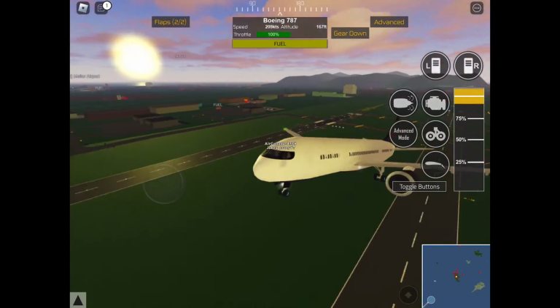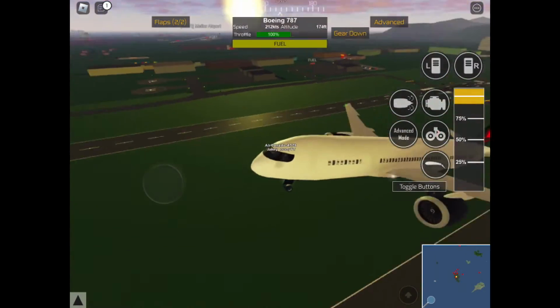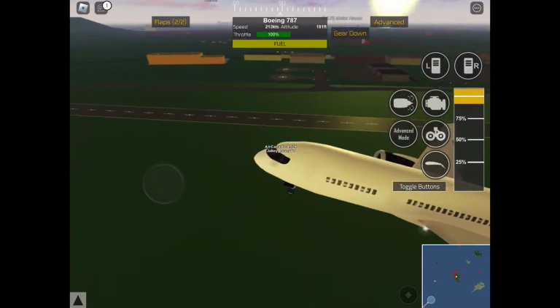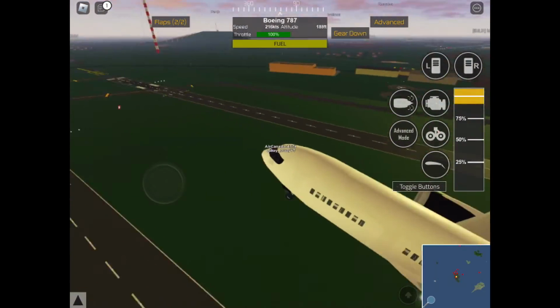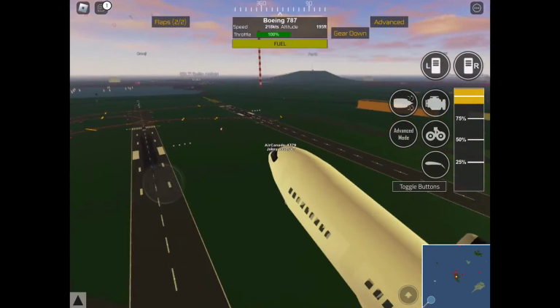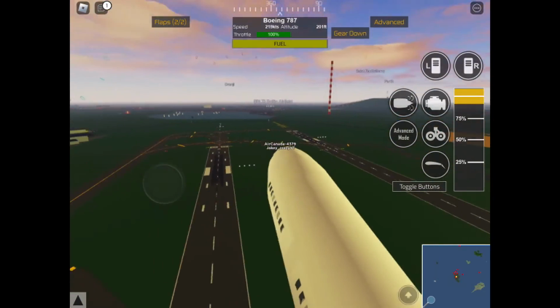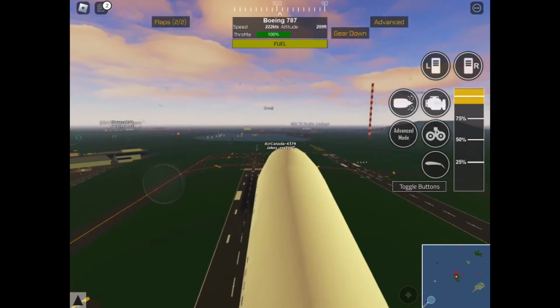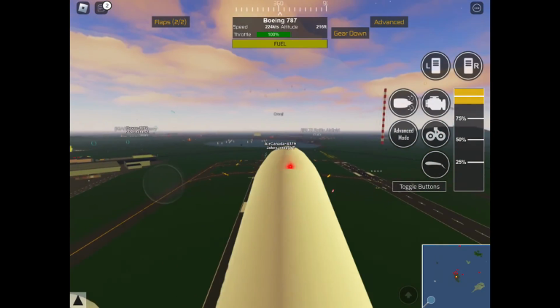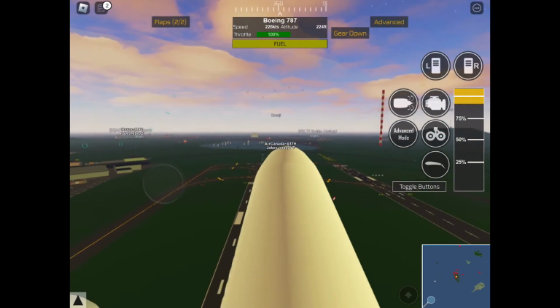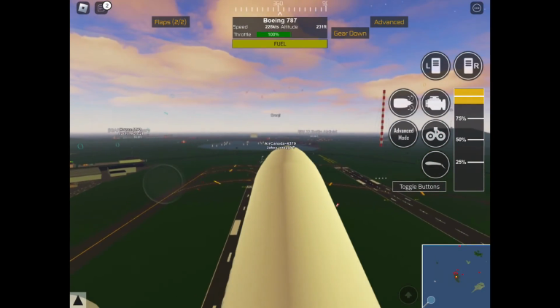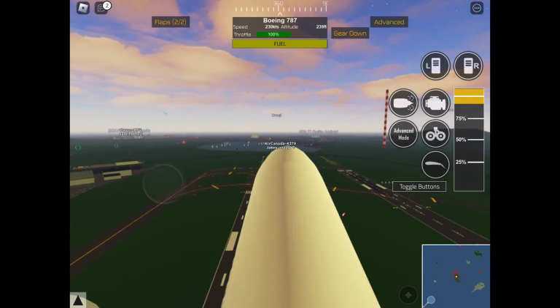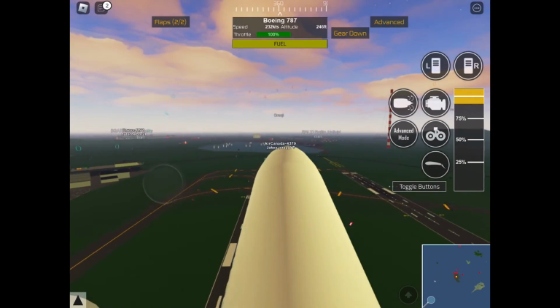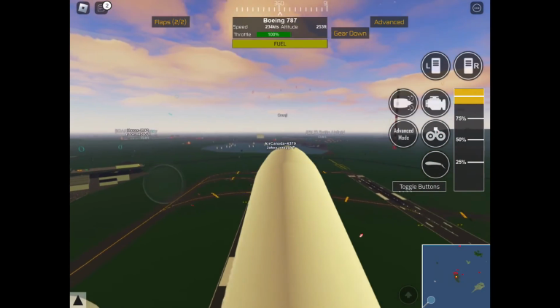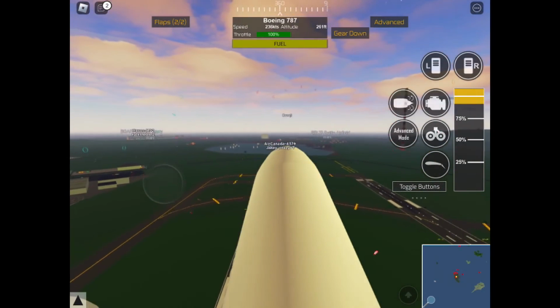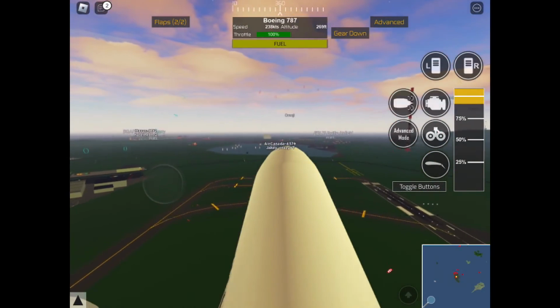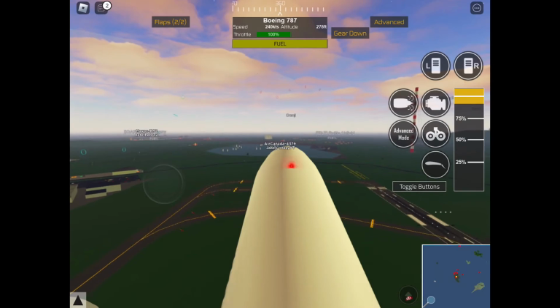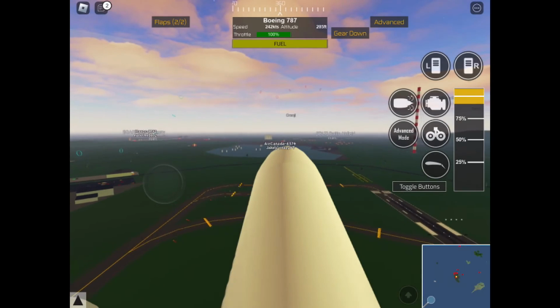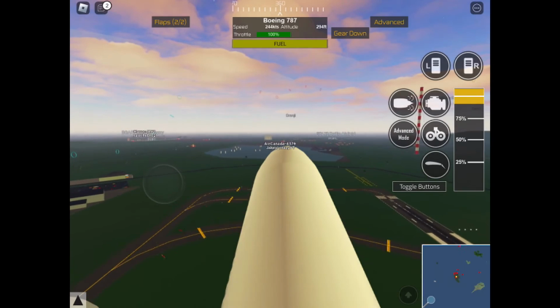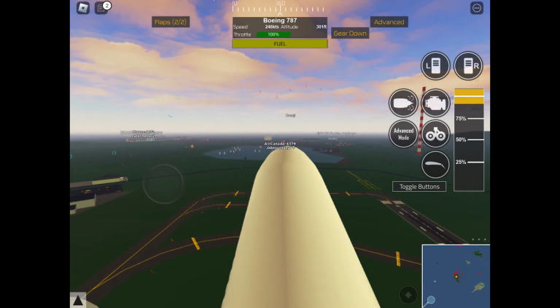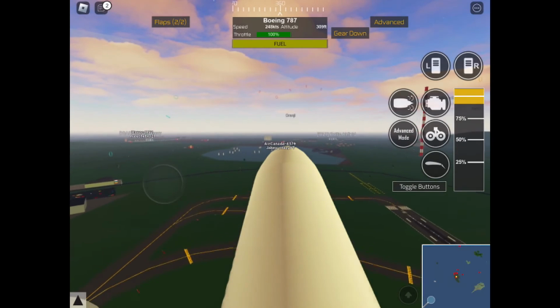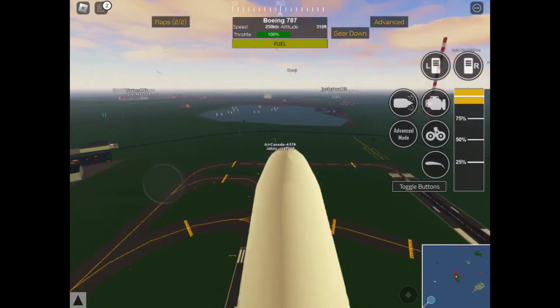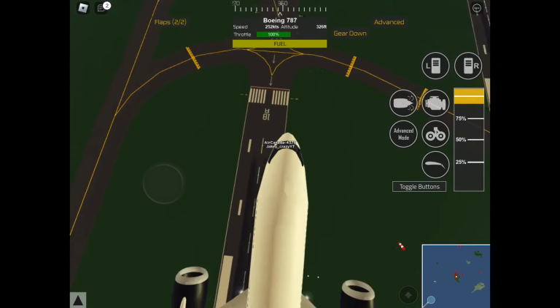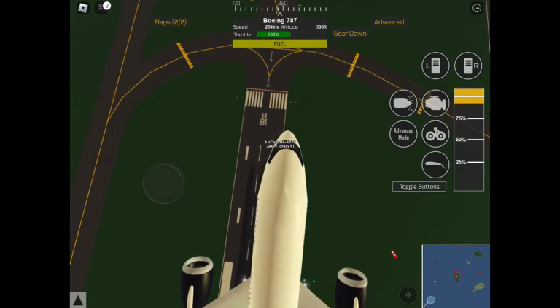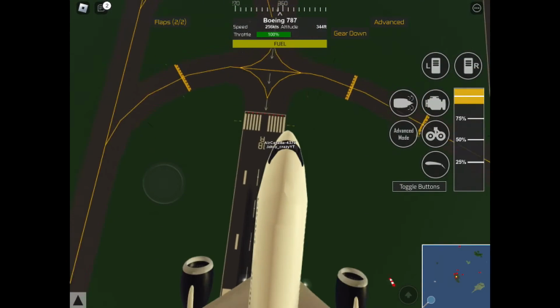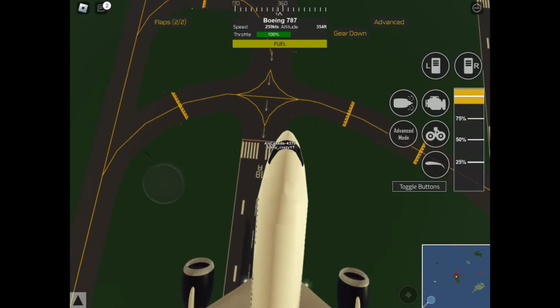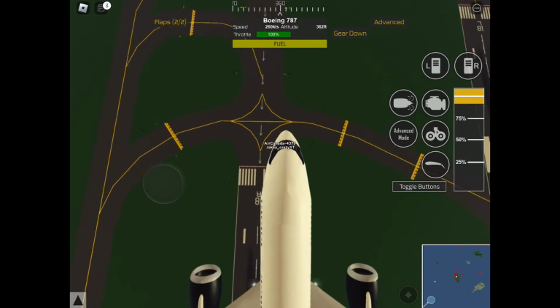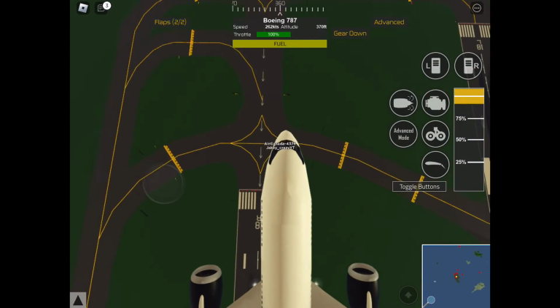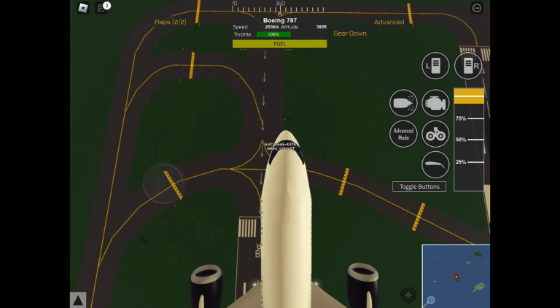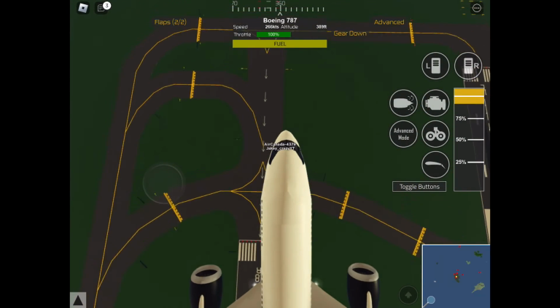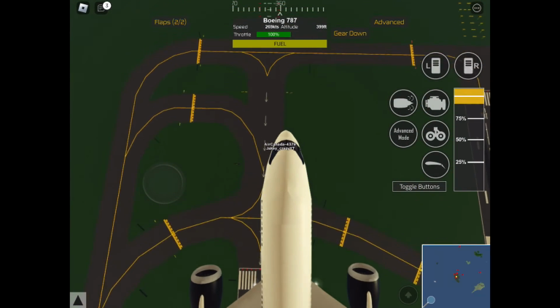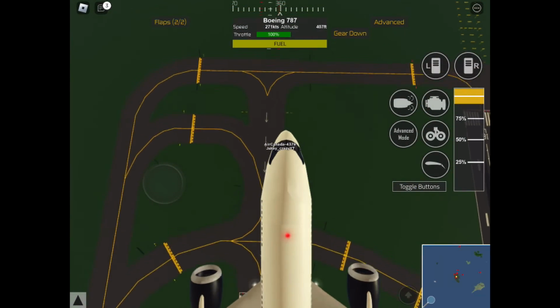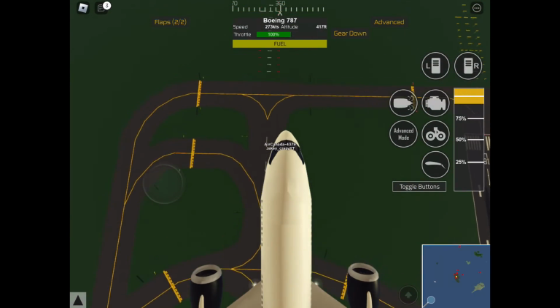Southwest 1772, right turn to 130, contact departure 118.4. Southwest 1772, to go.